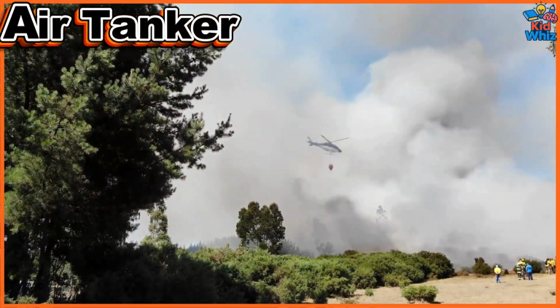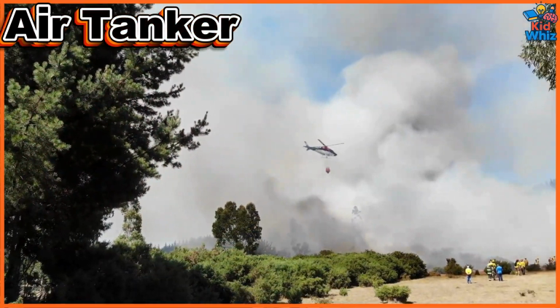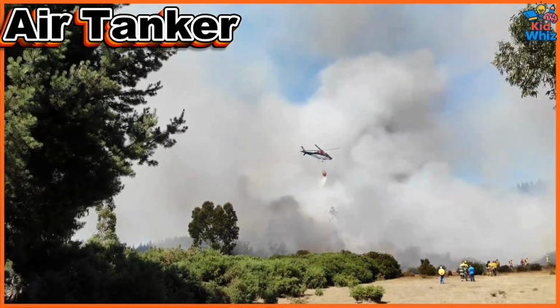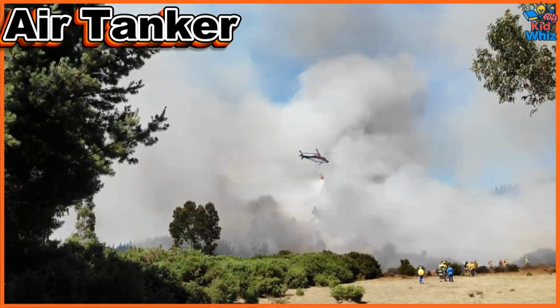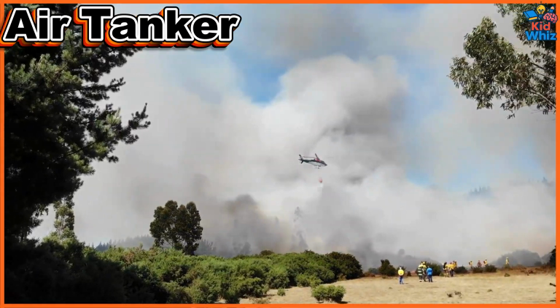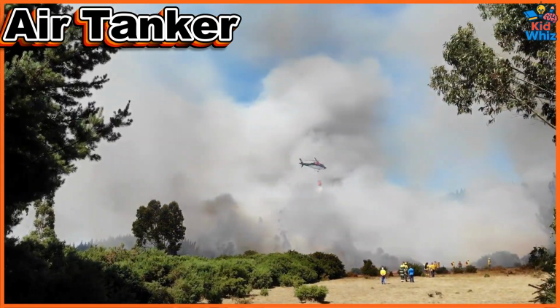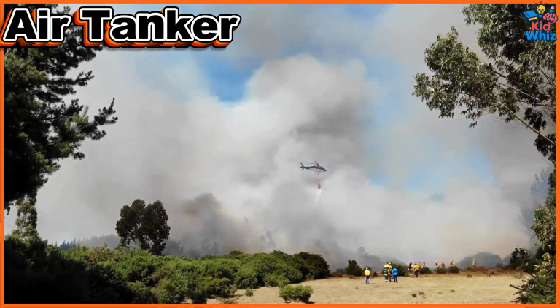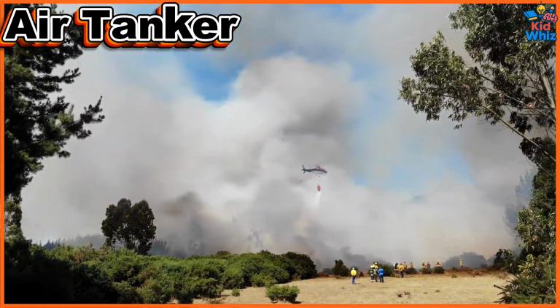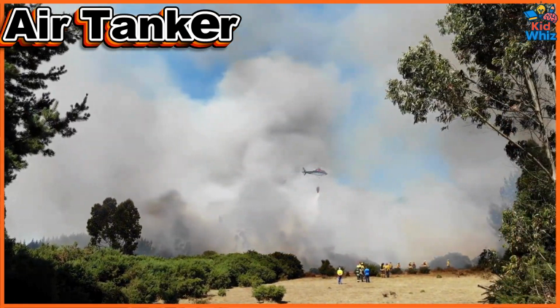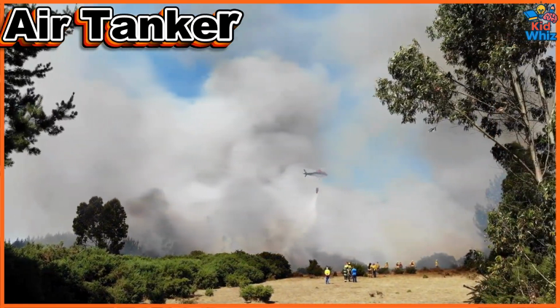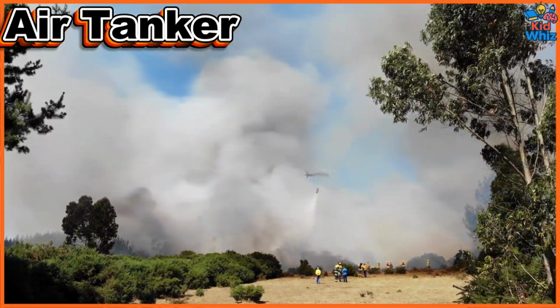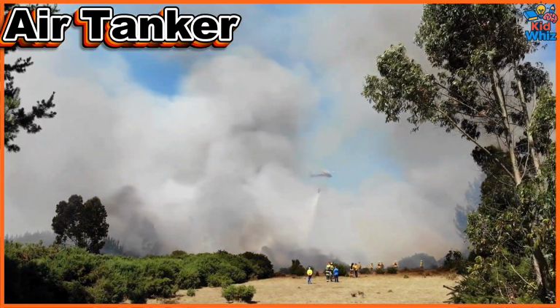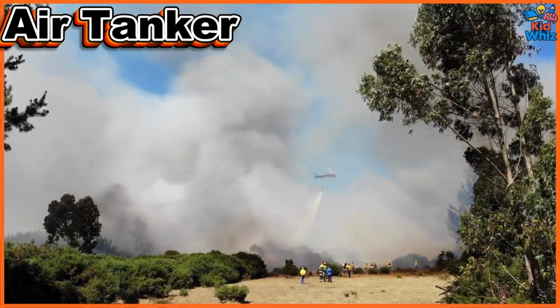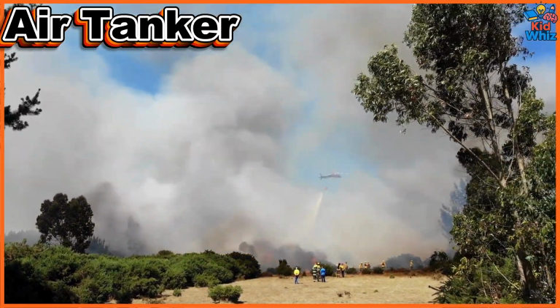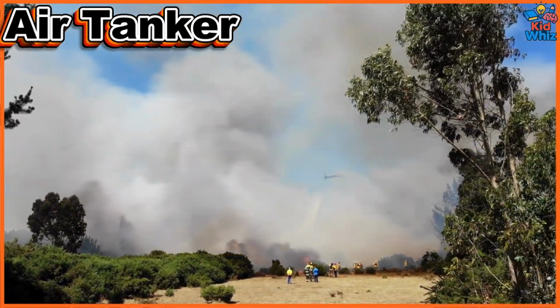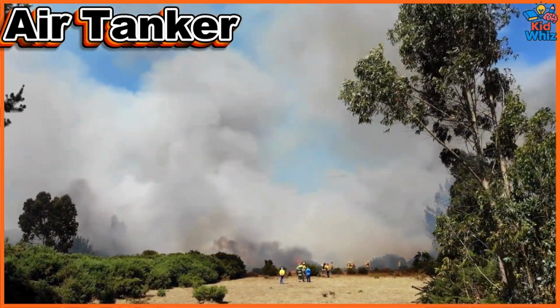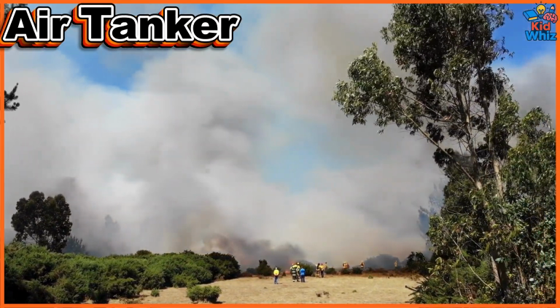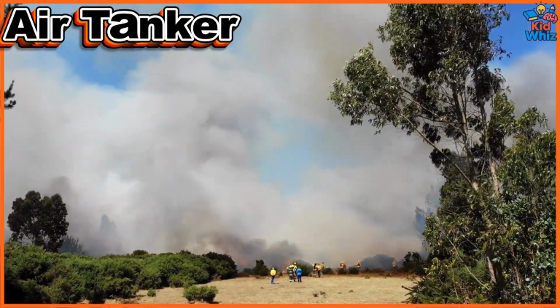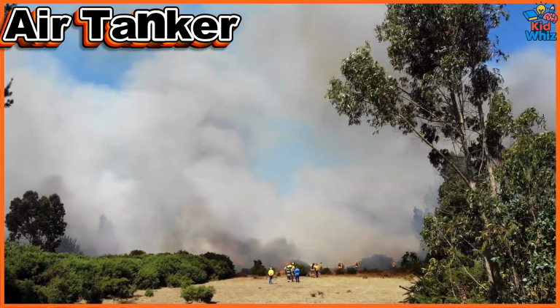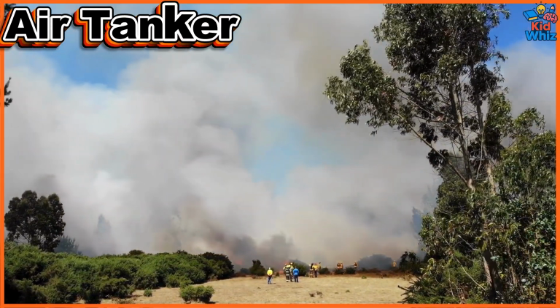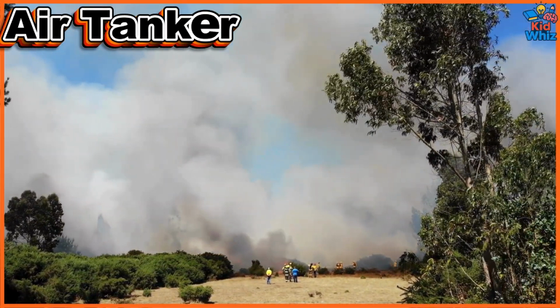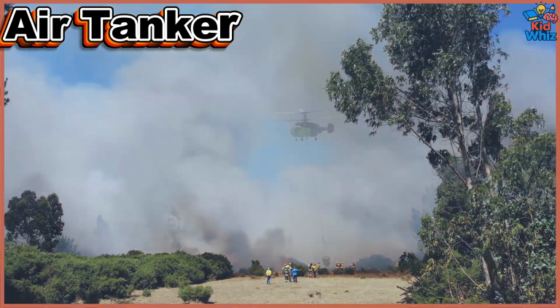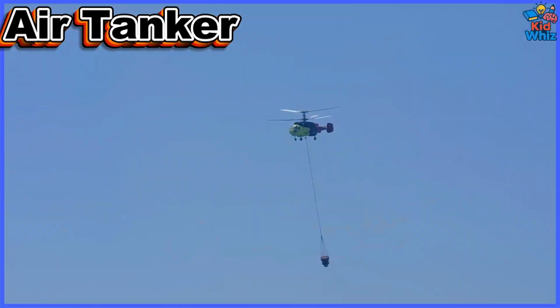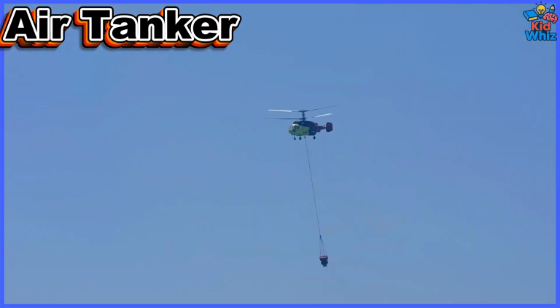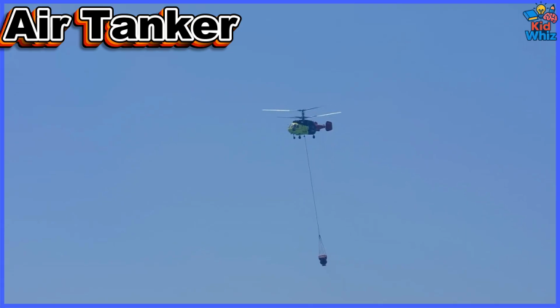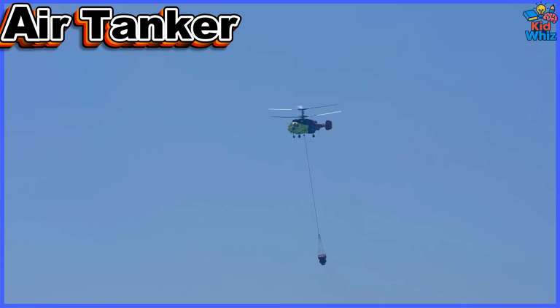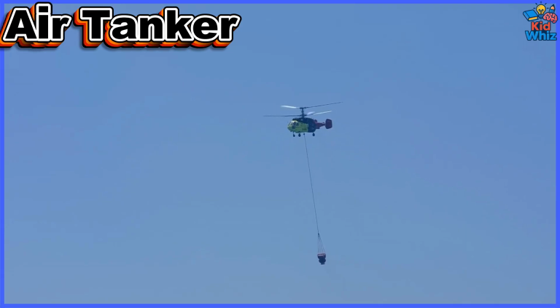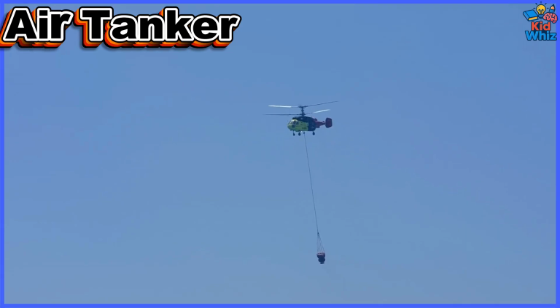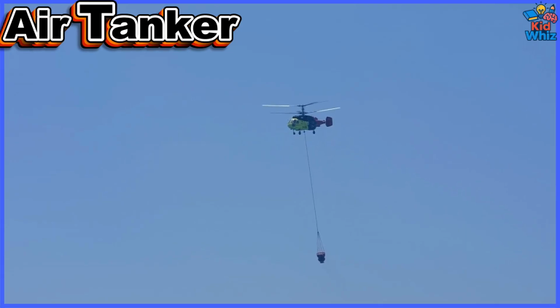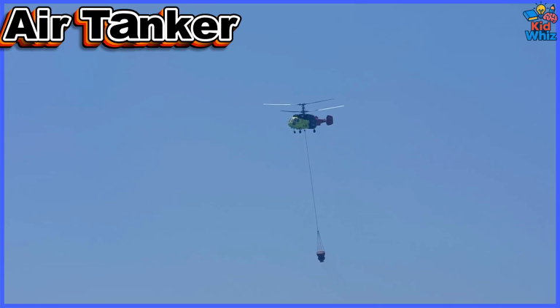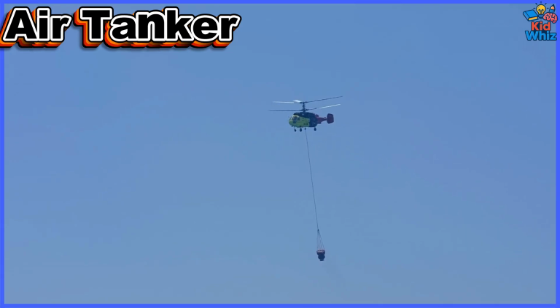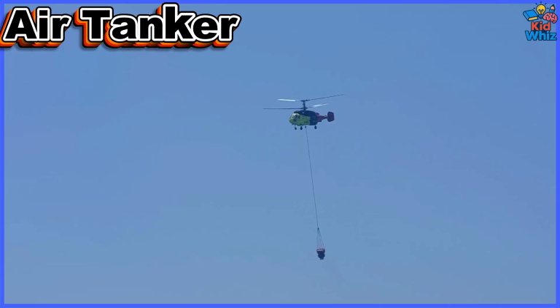This is an air tanker. It fights massive wildfires by releasing huge amounts of water or fire retardant from above.